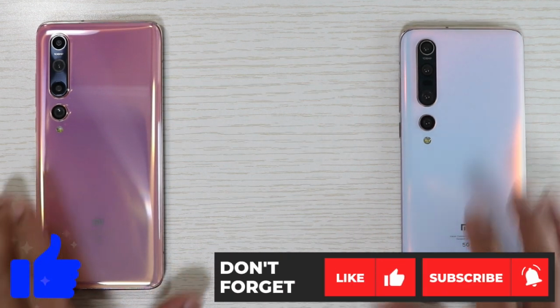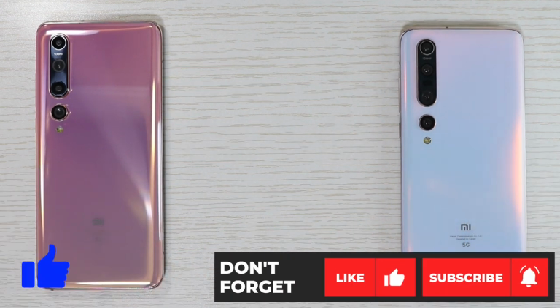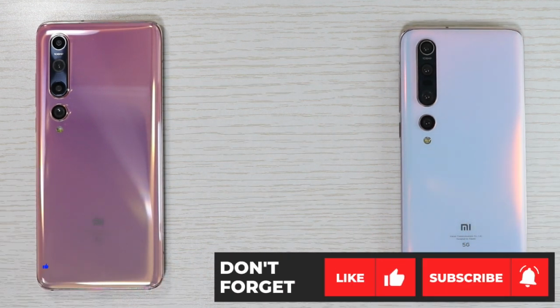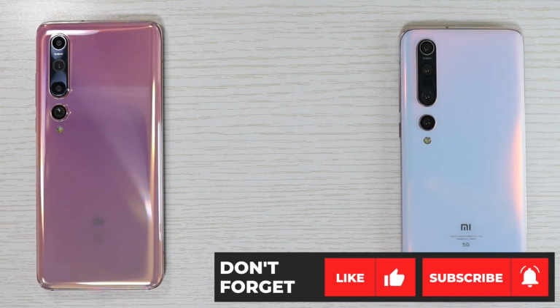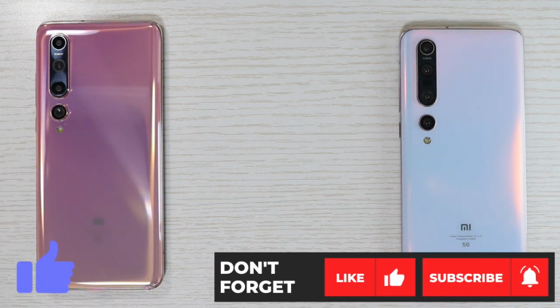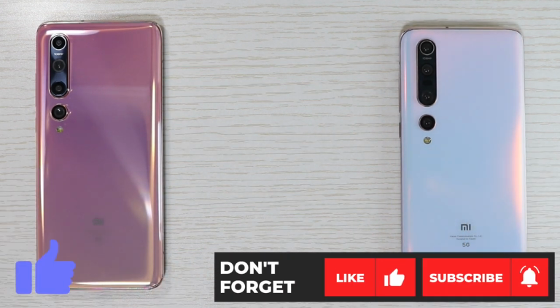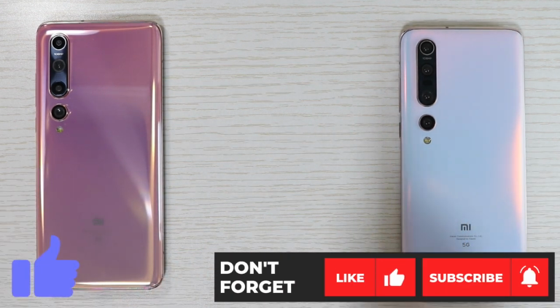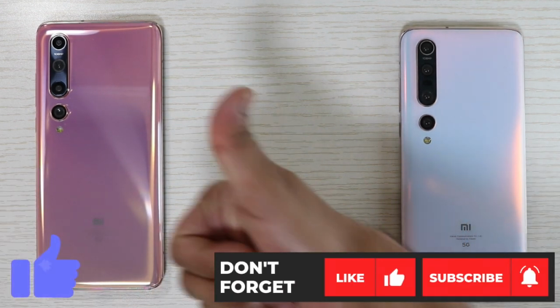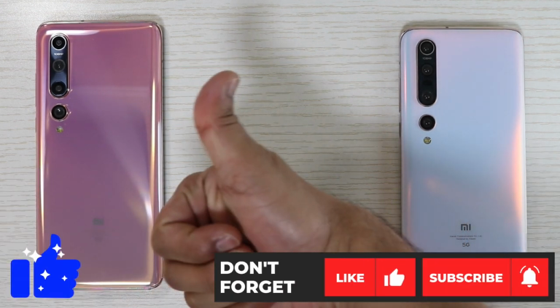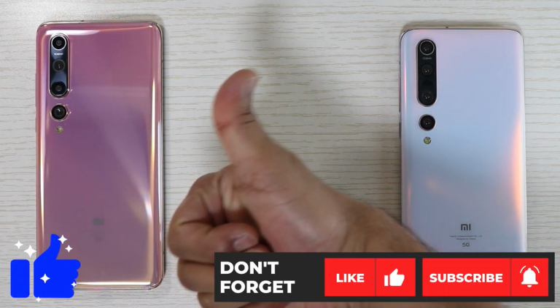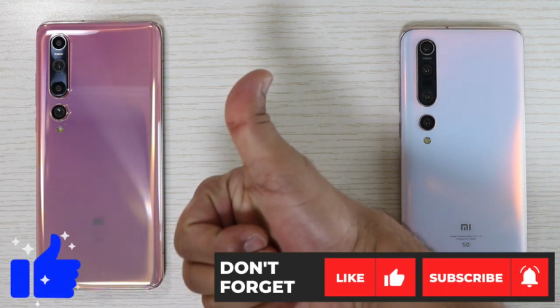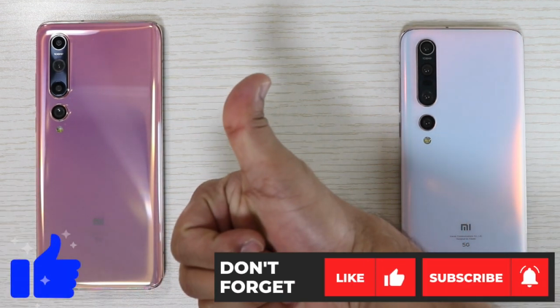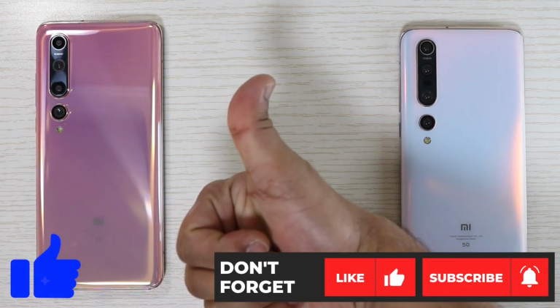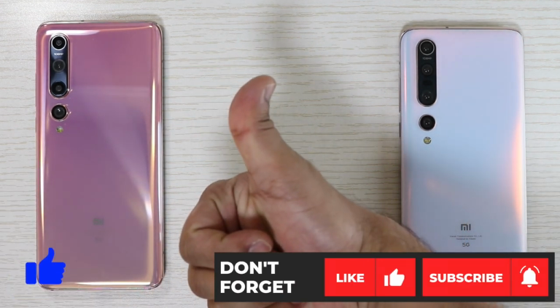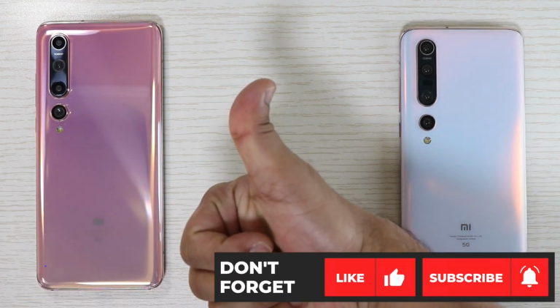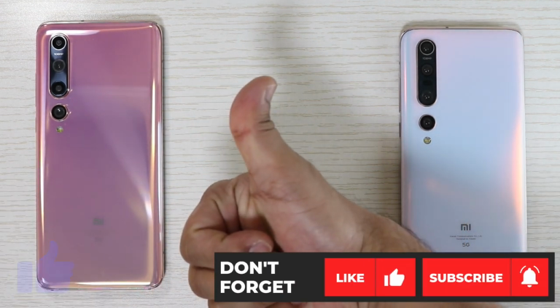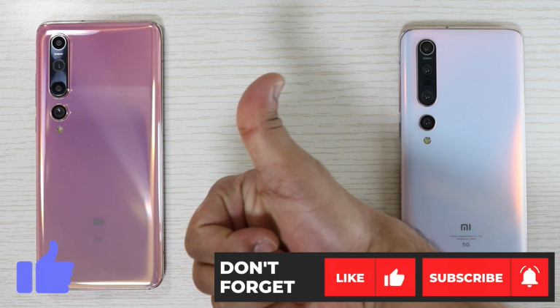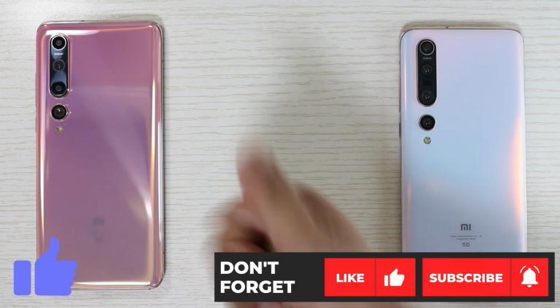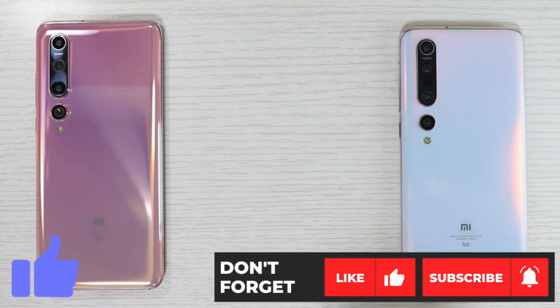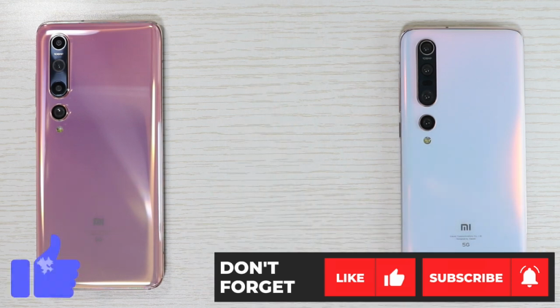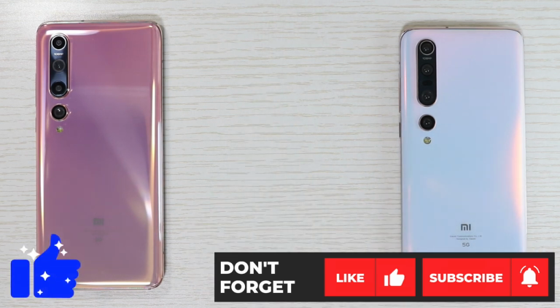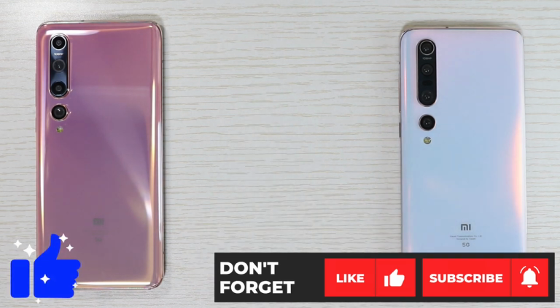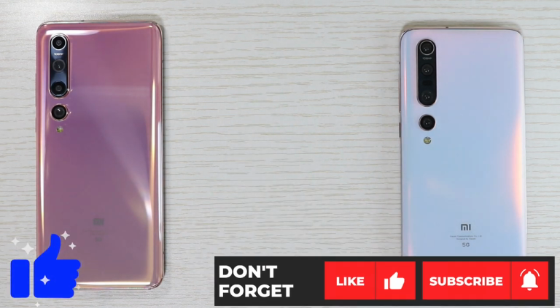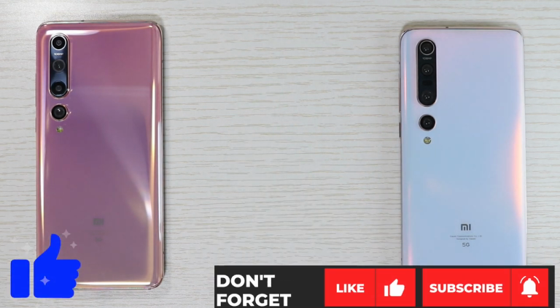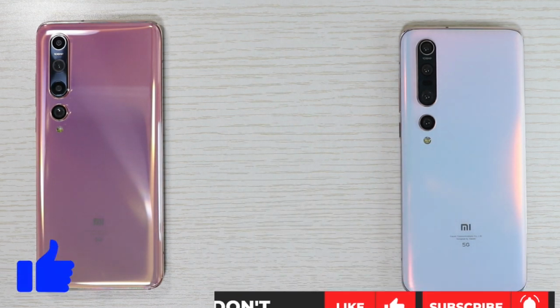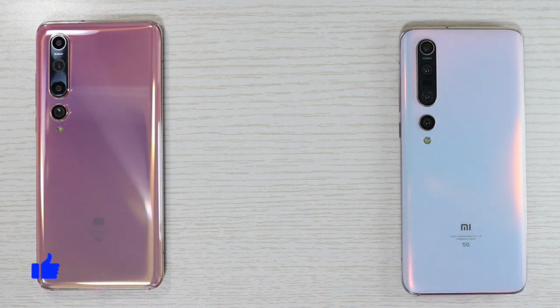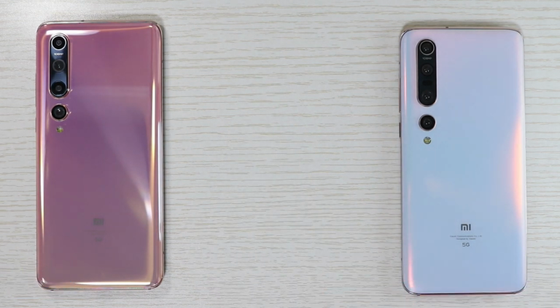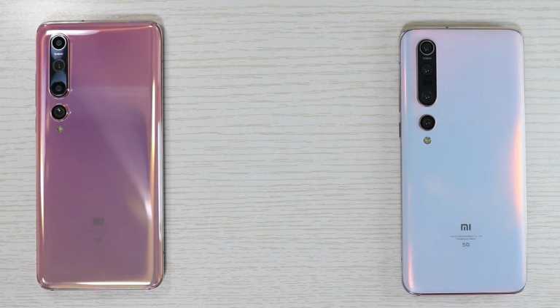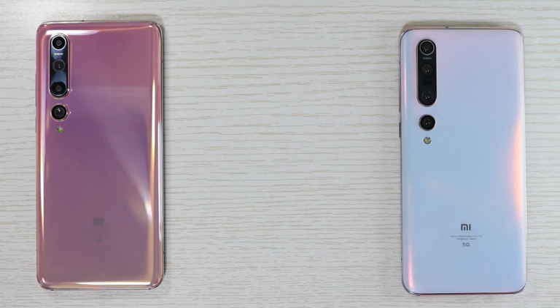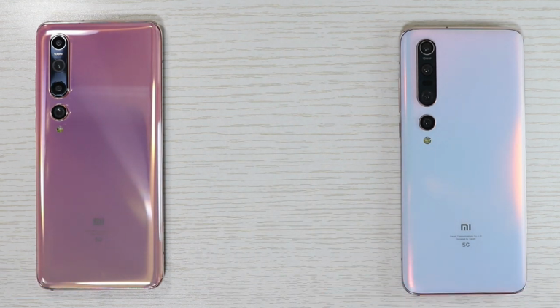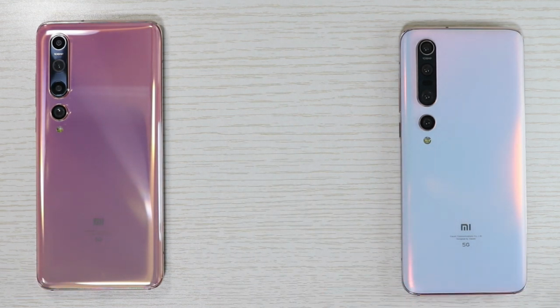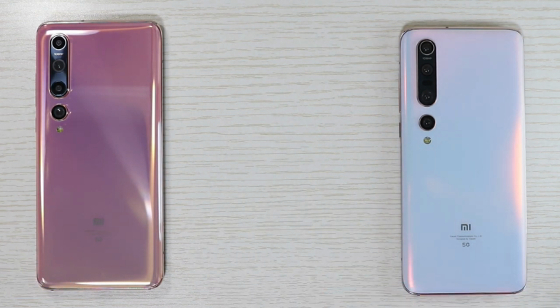If this video was helpful, please don't forget to click the like button and subscribe to this channel.